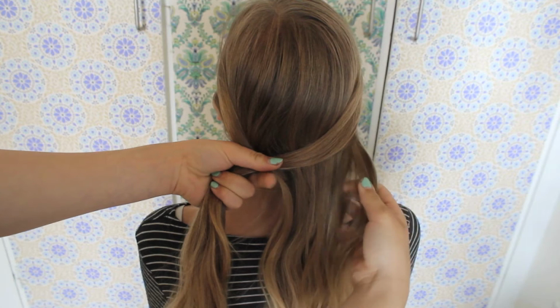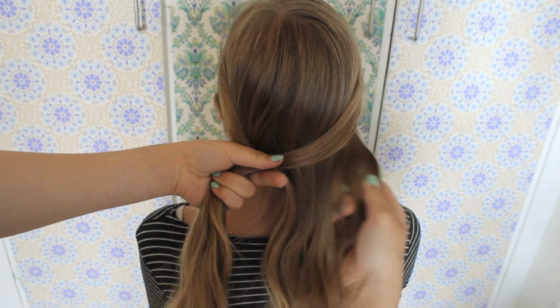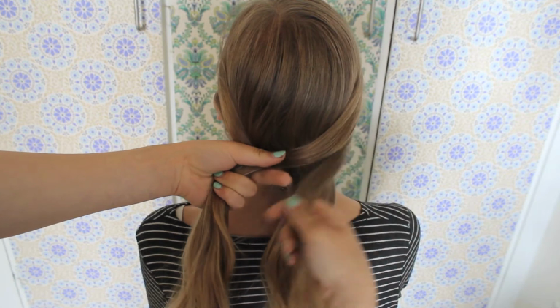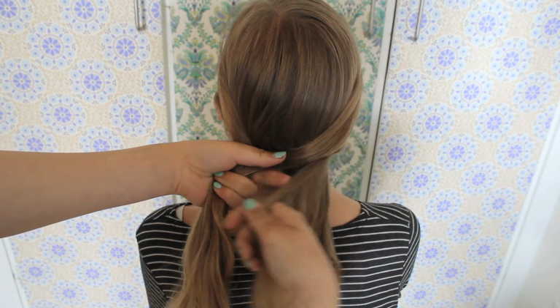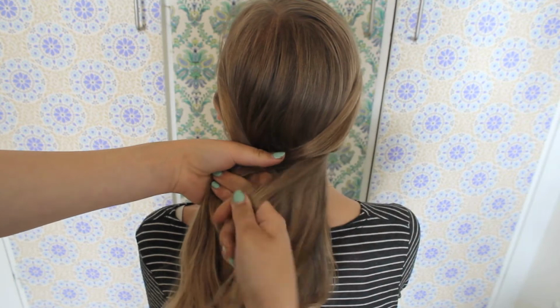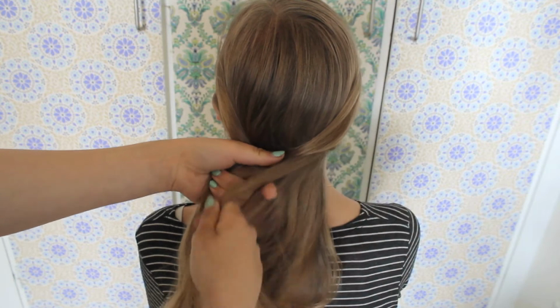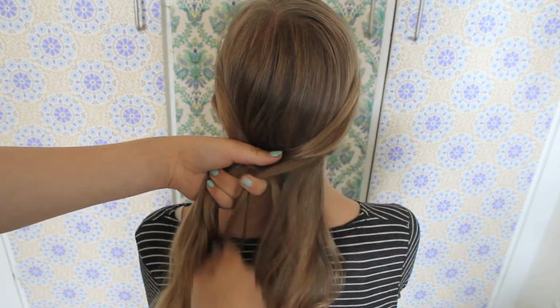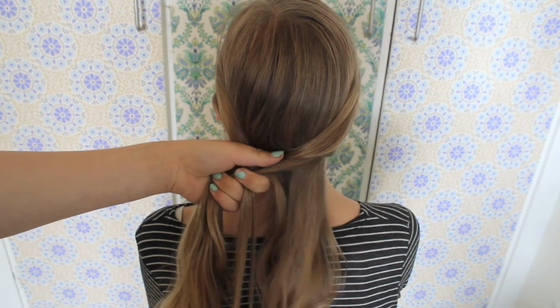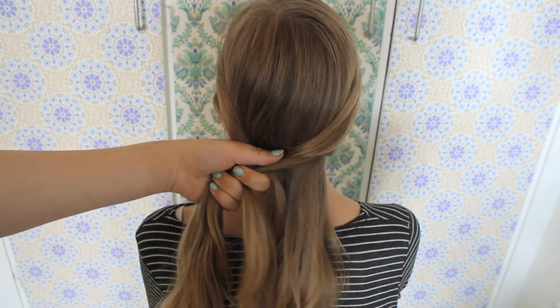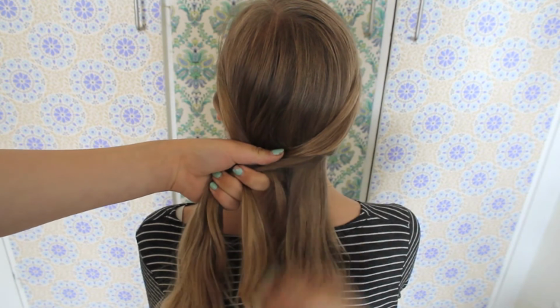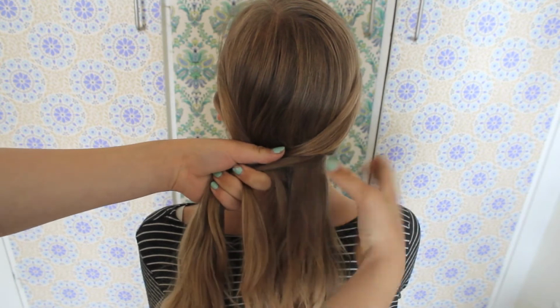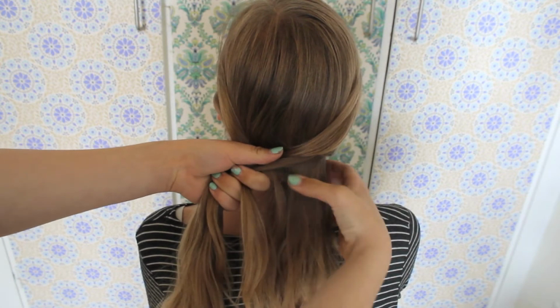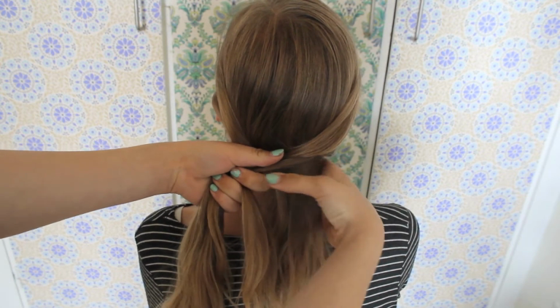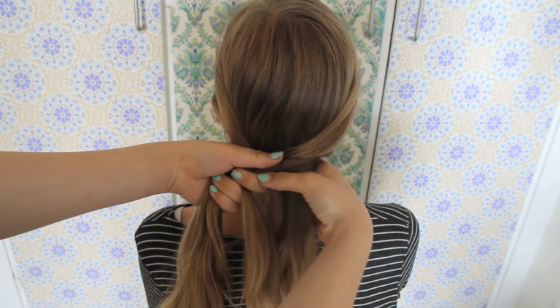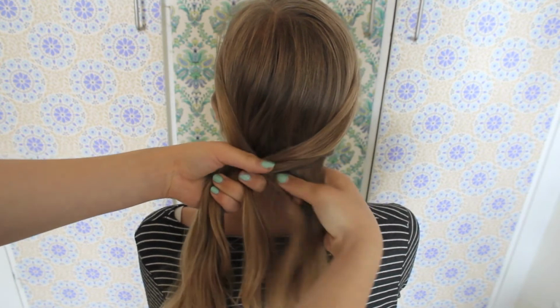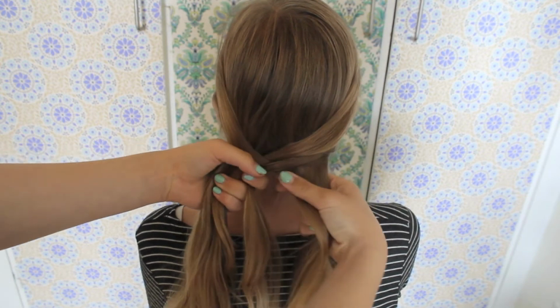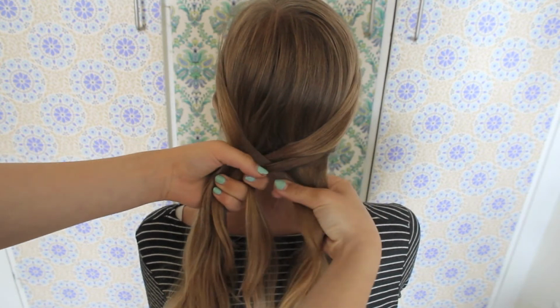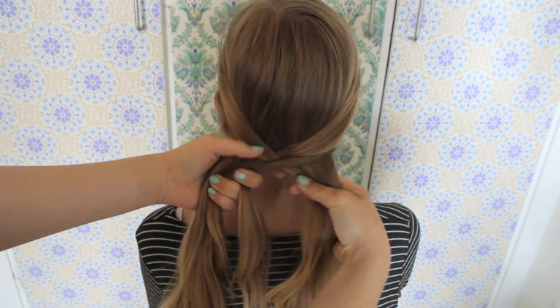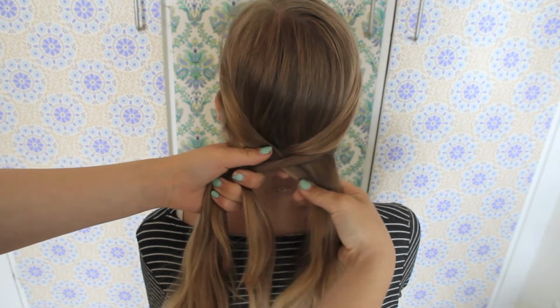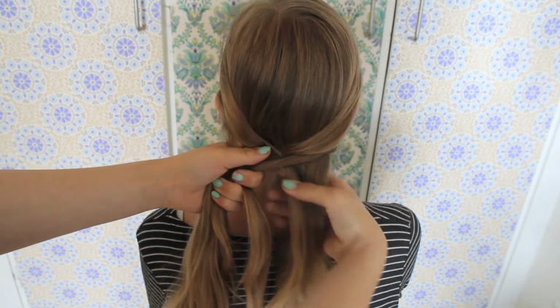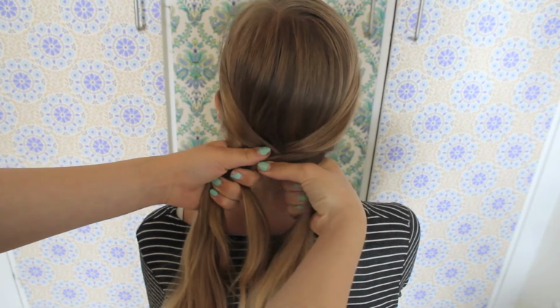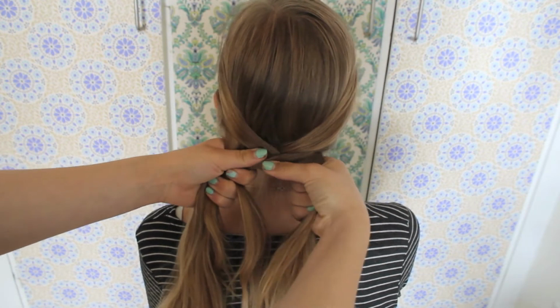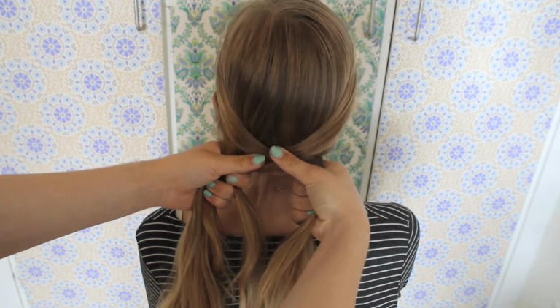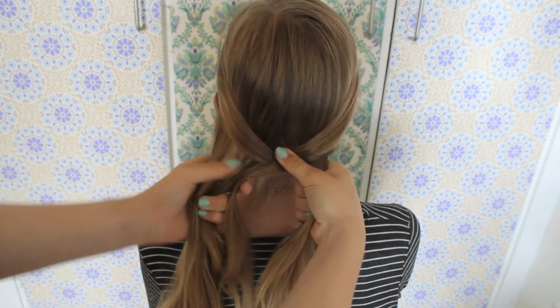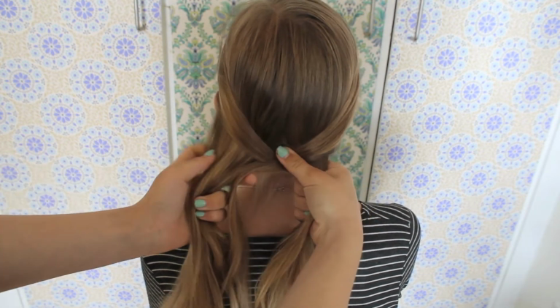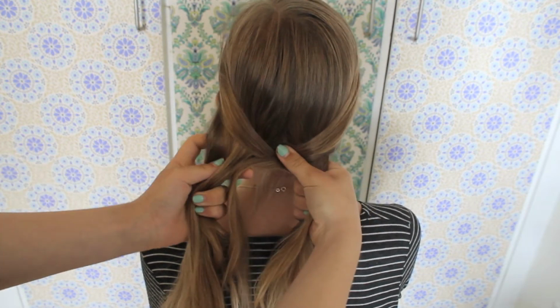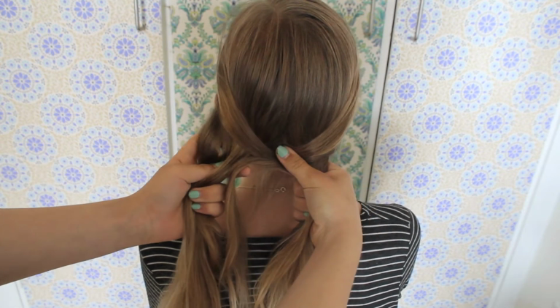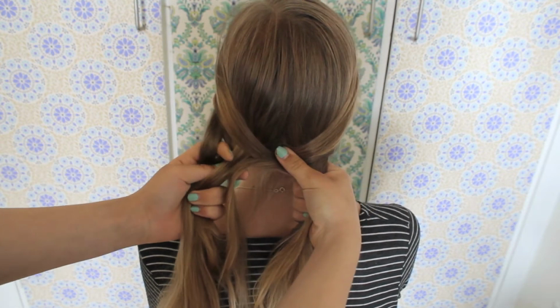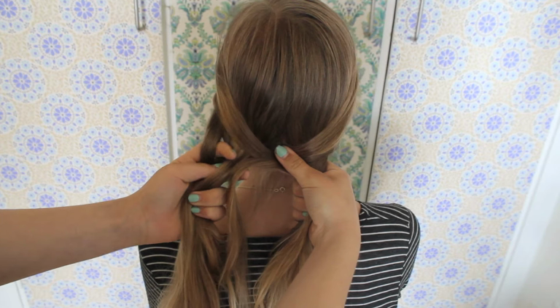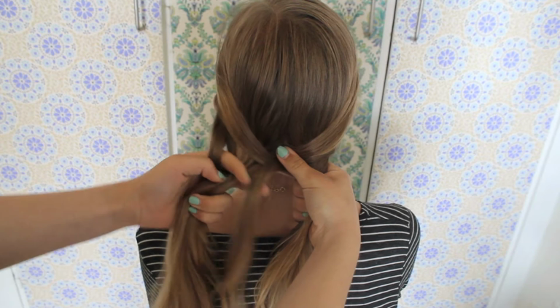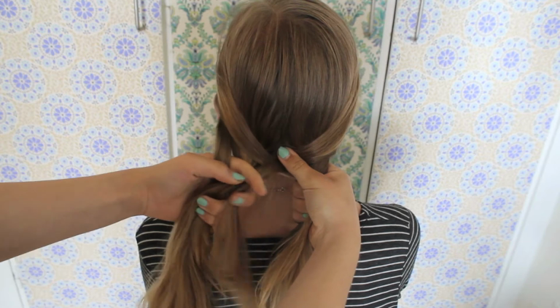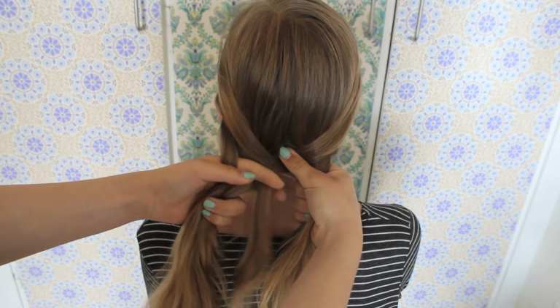Now just keep doing that, alternating between the right and the left side all the way down to the end of the hair.